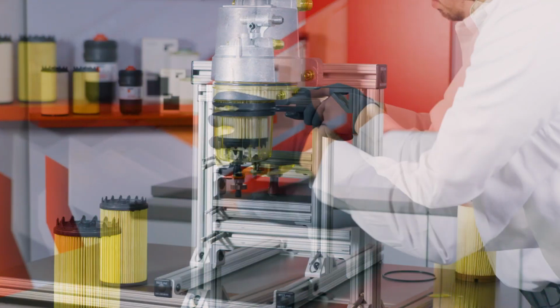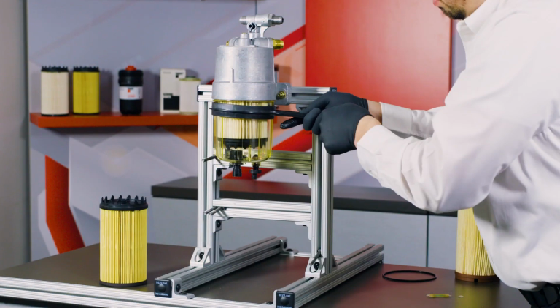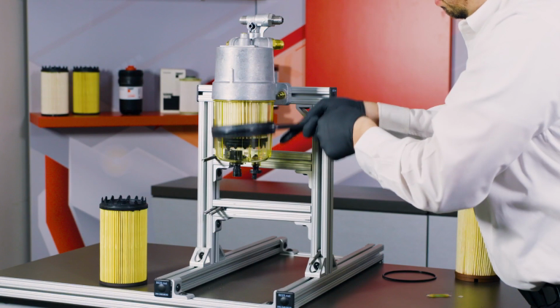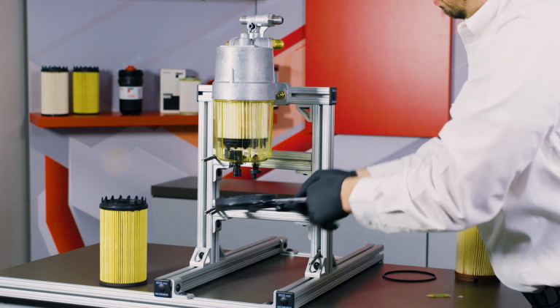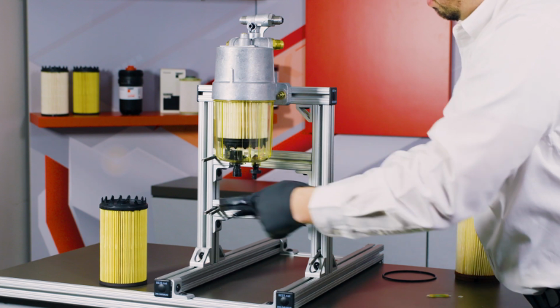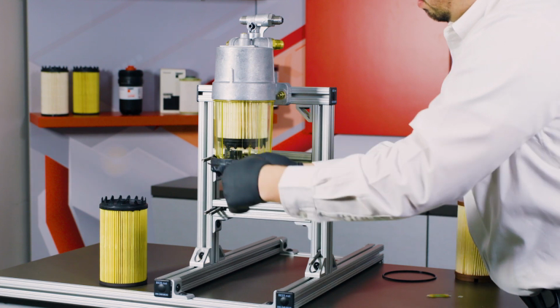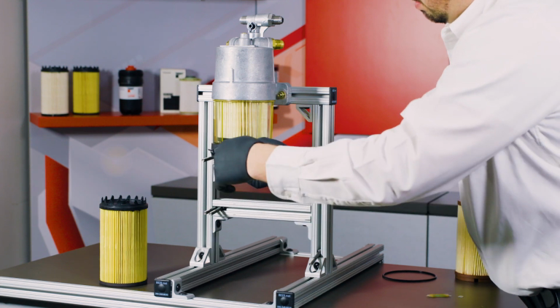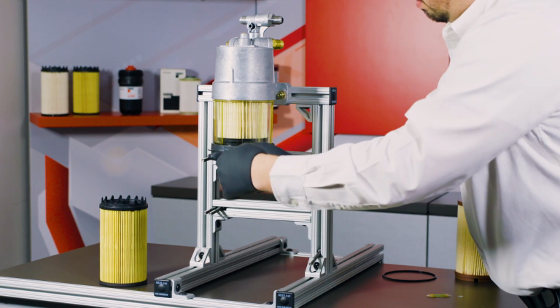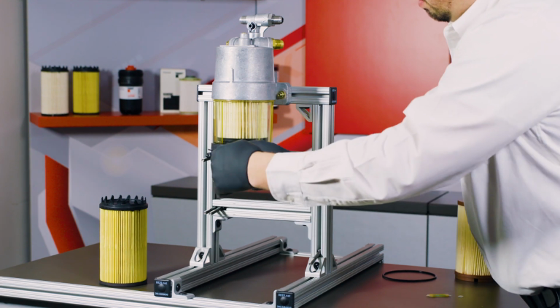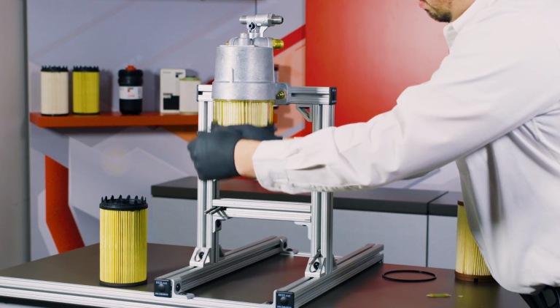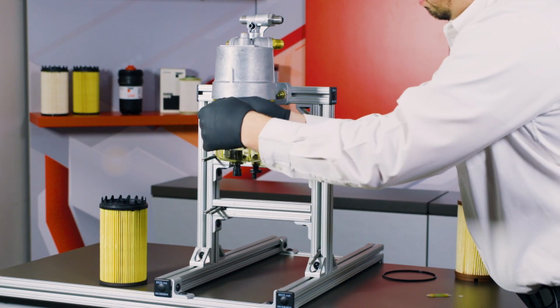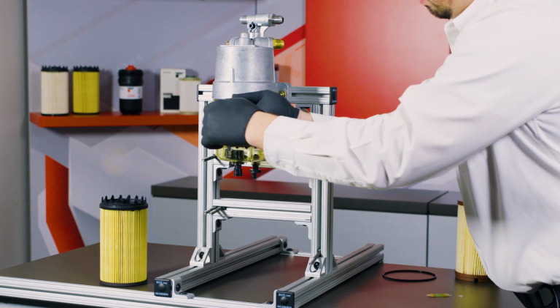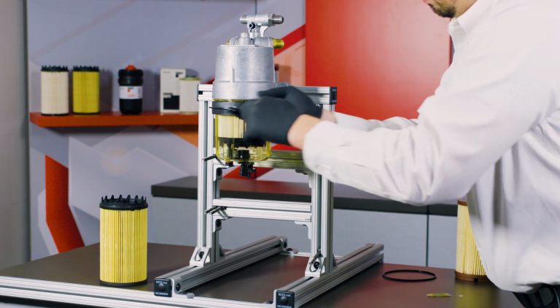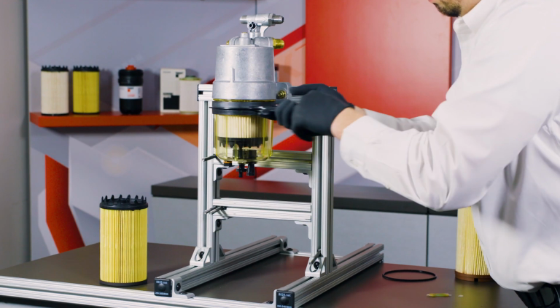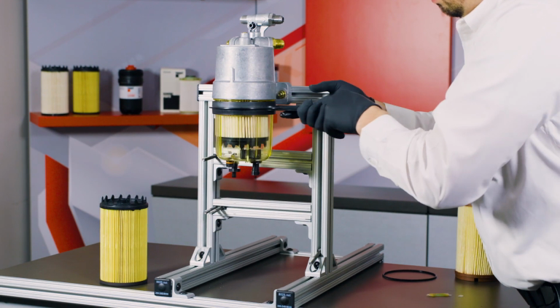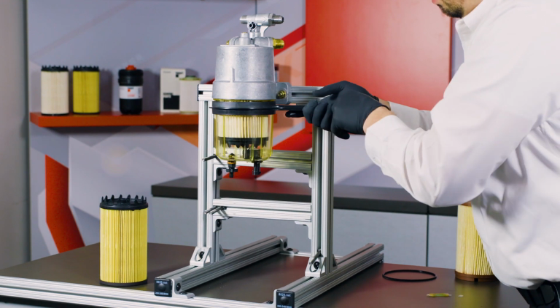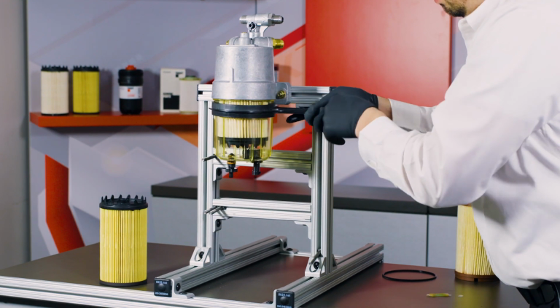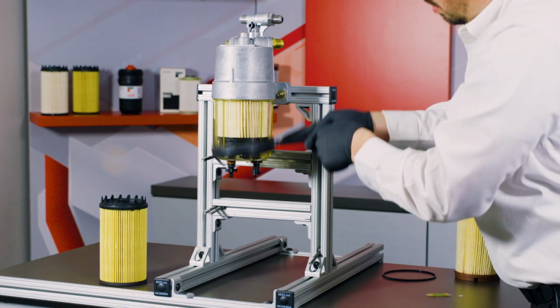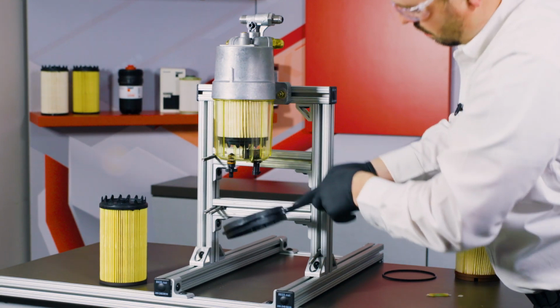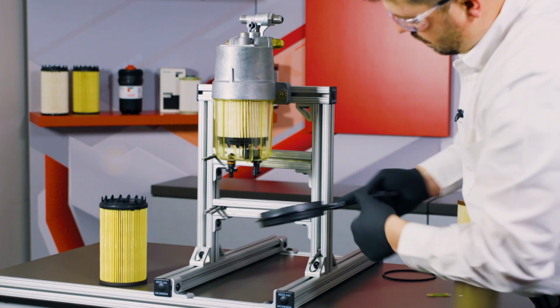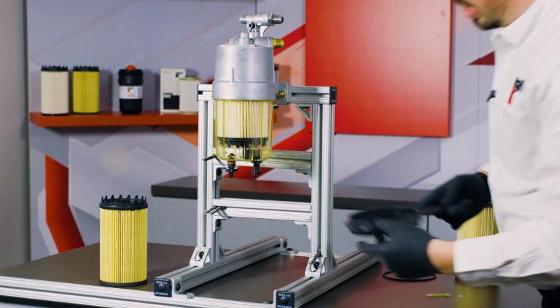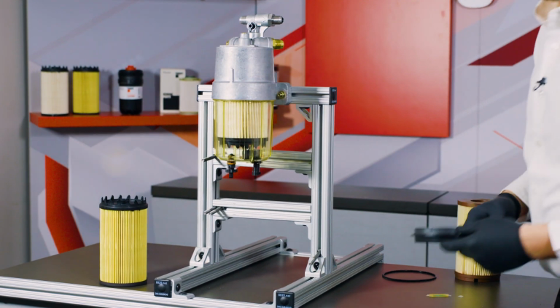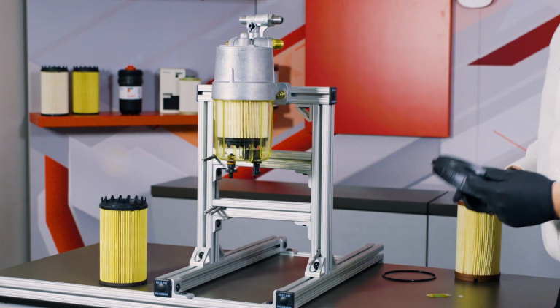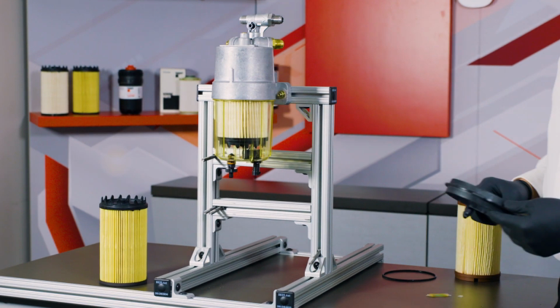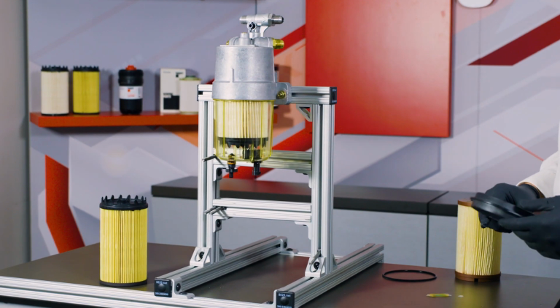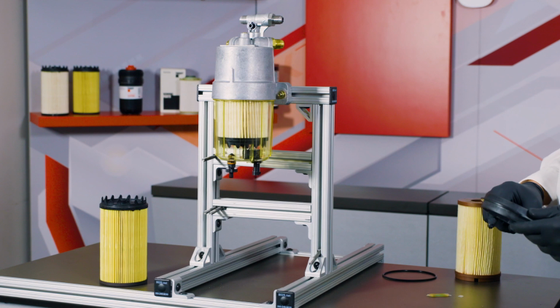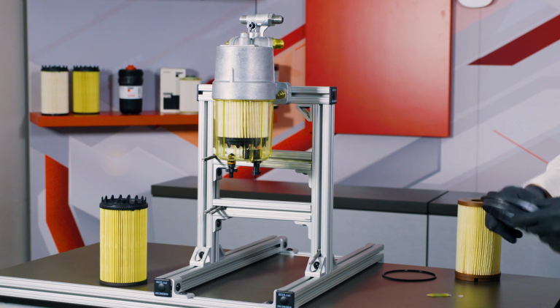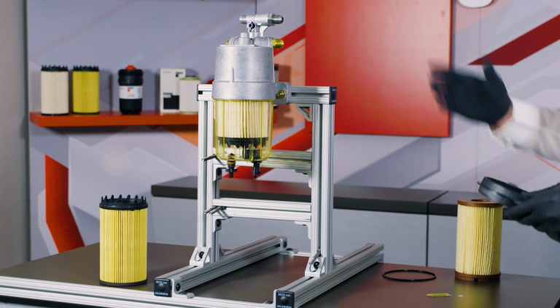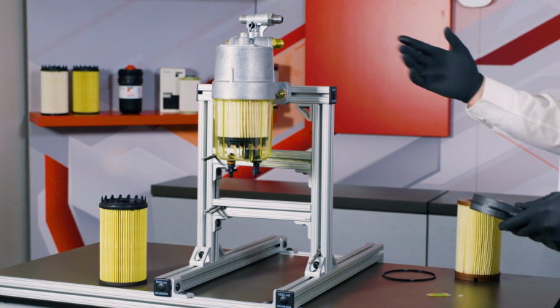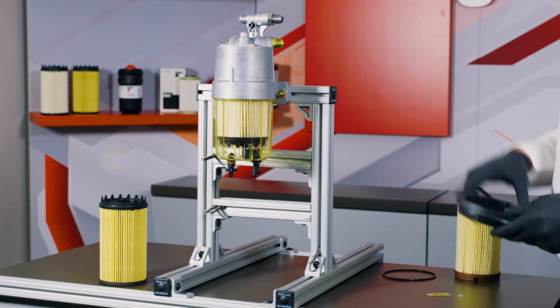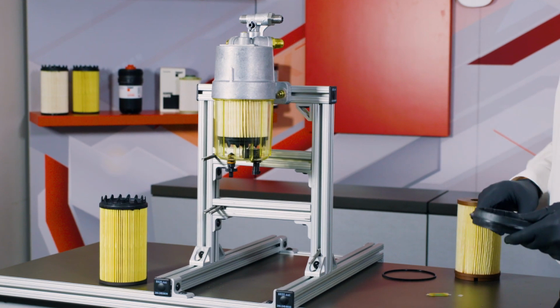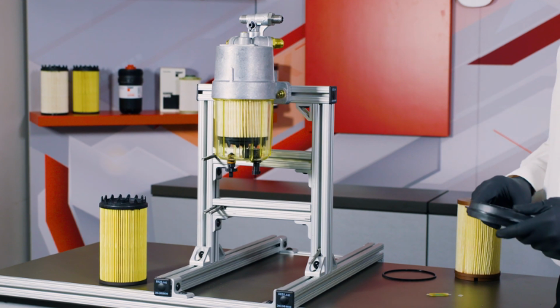To do the final torque, you should use the clear bowl wrench. And now, once you prime your engine, your engine is ready to start.